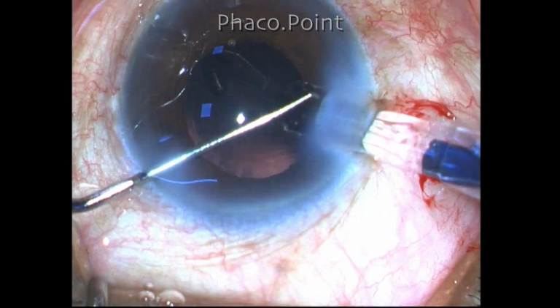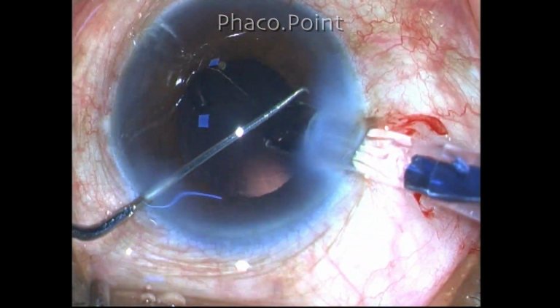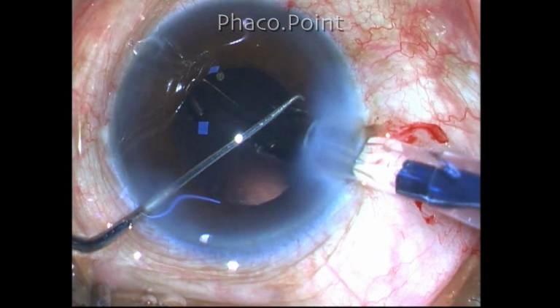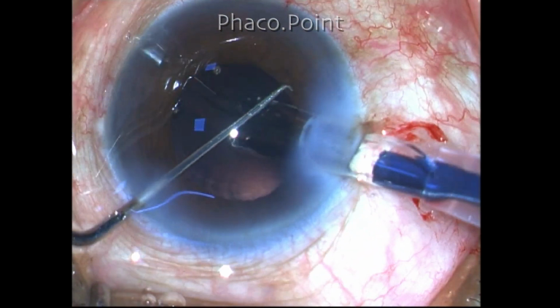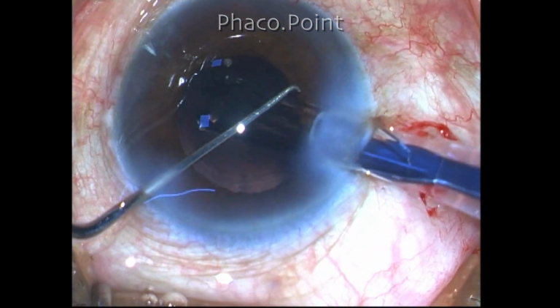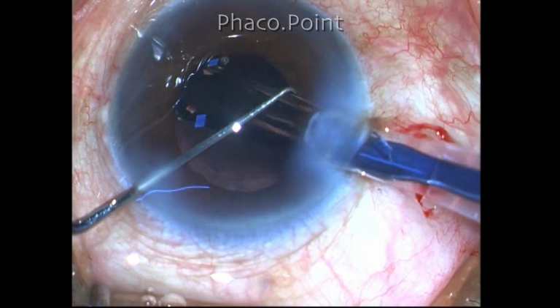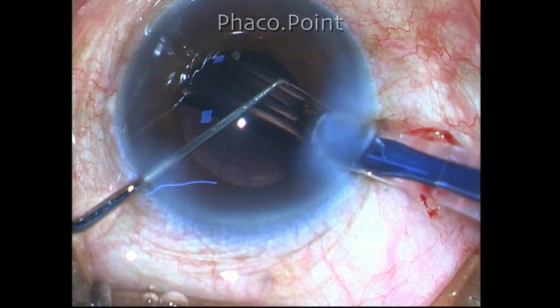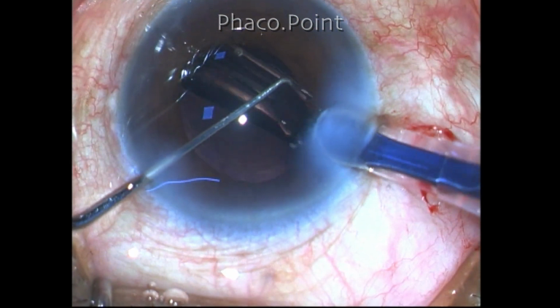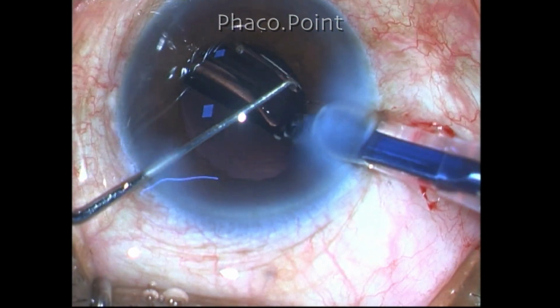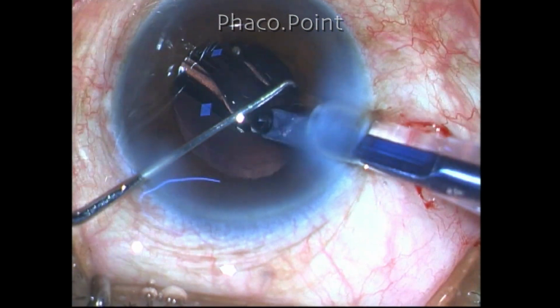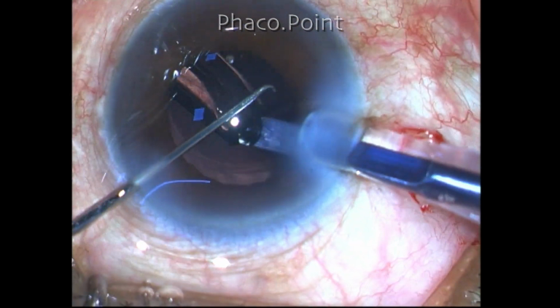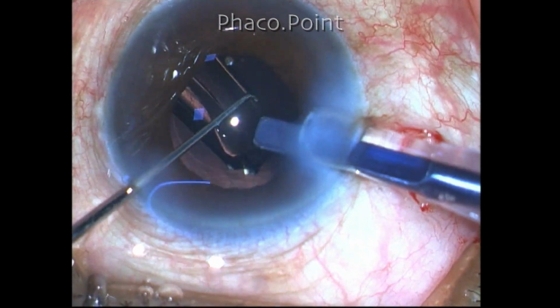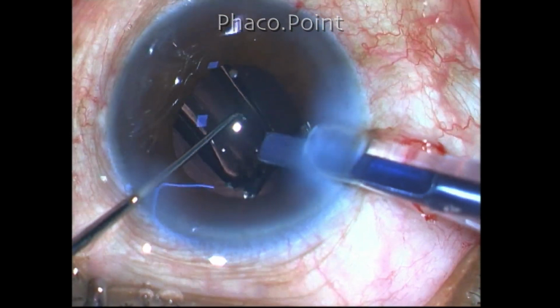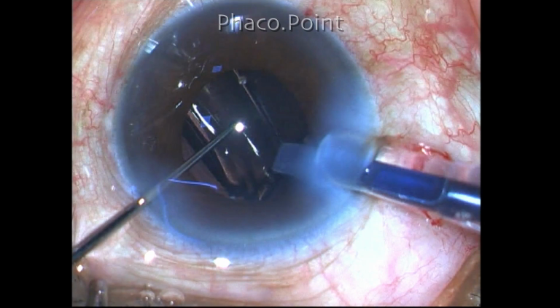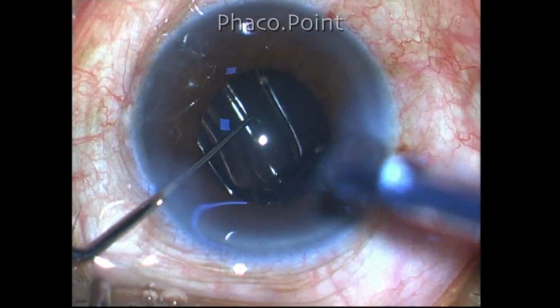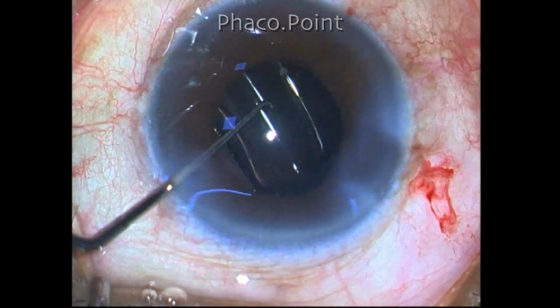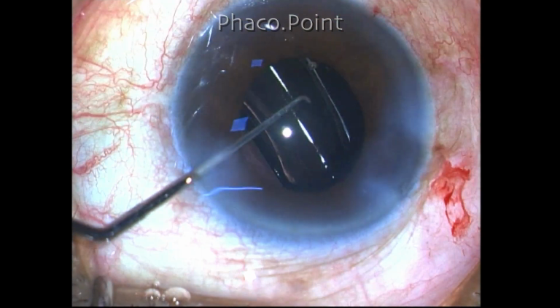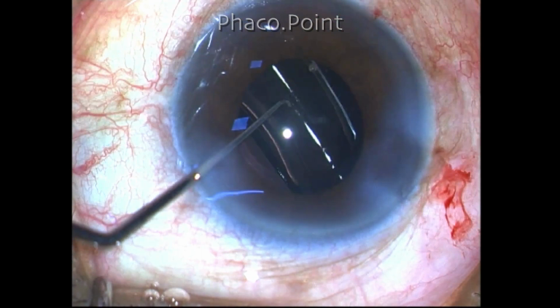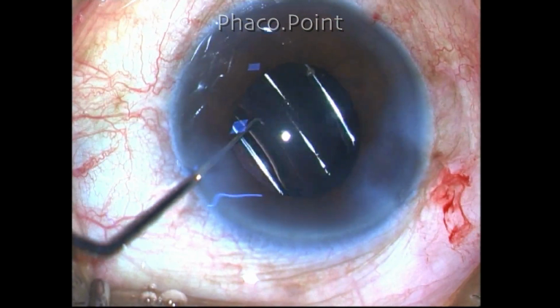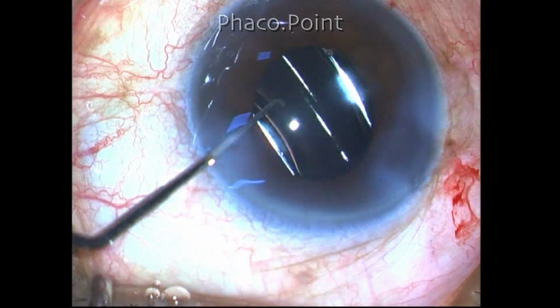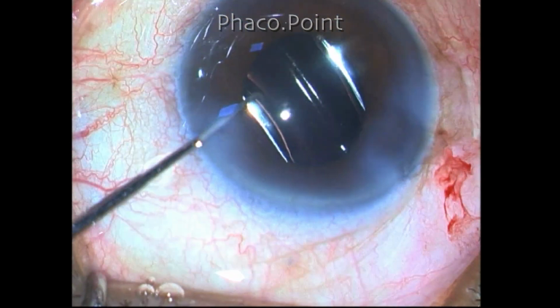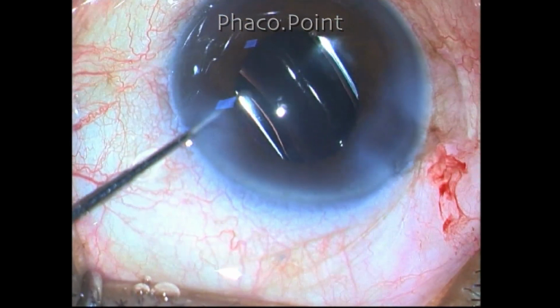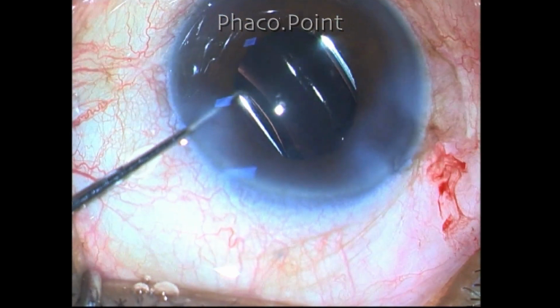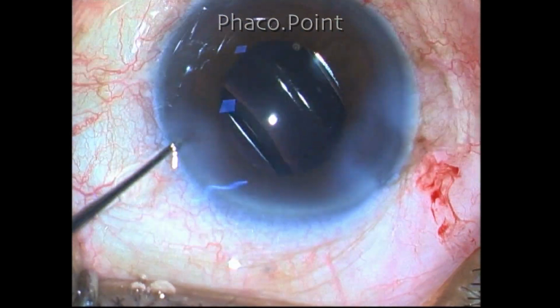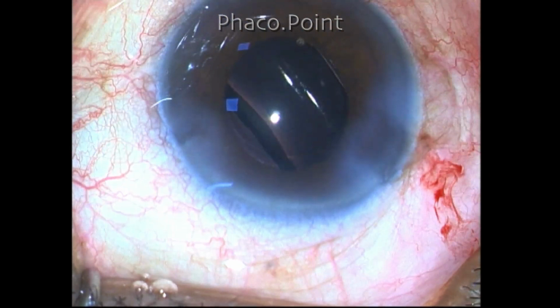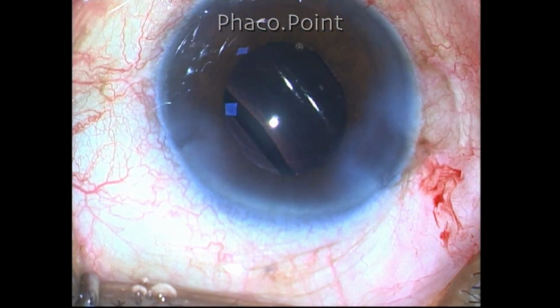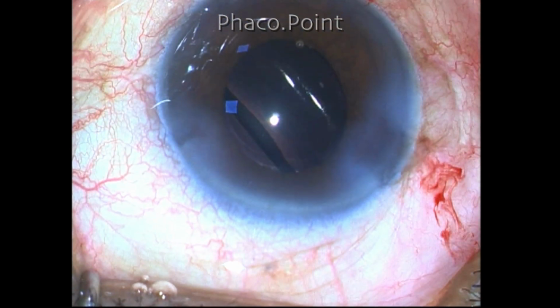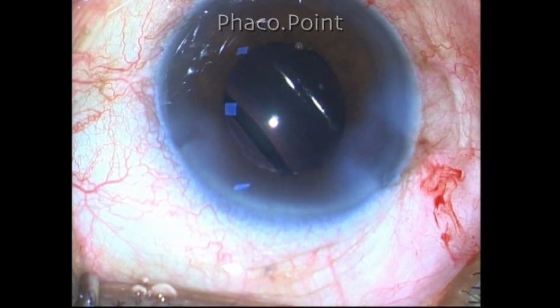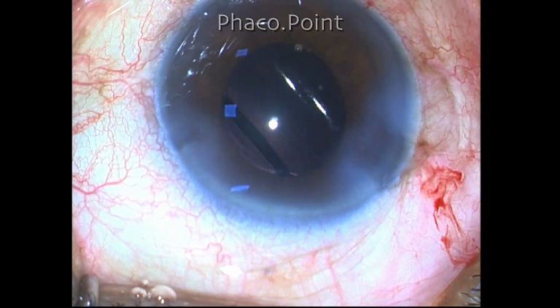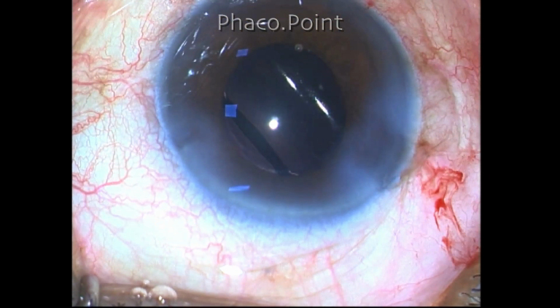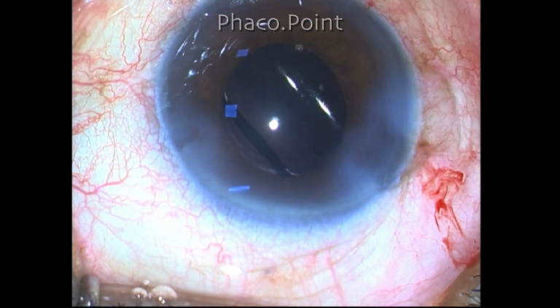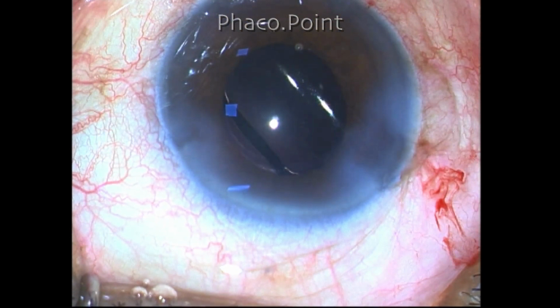This is a Tecnis one hydrophobic acrylic monofocal lens. I have no financial interest in the product.